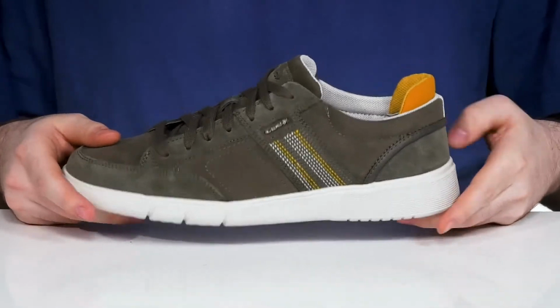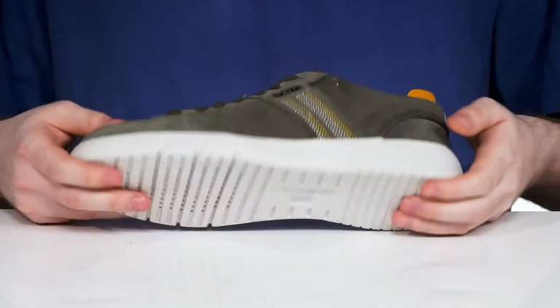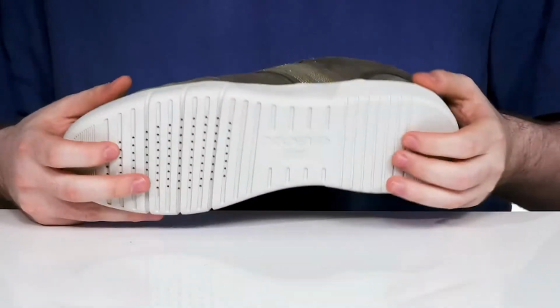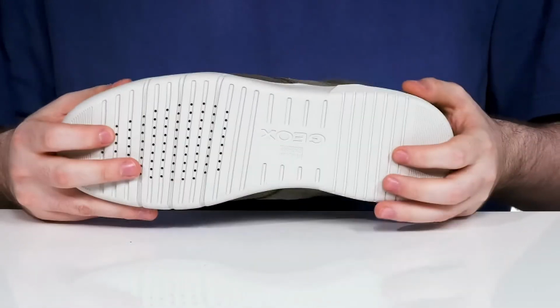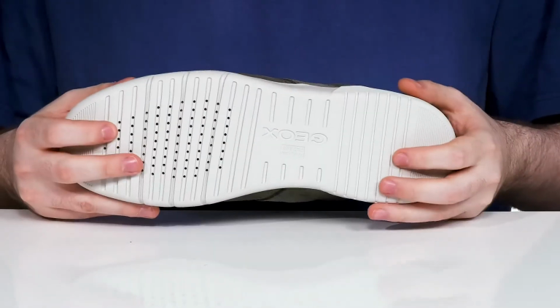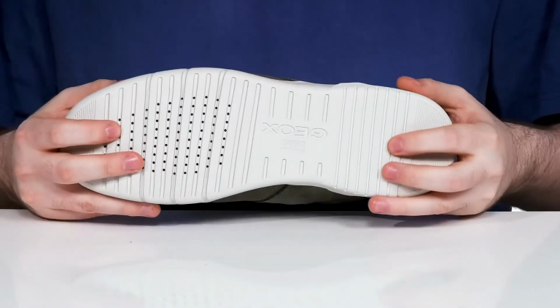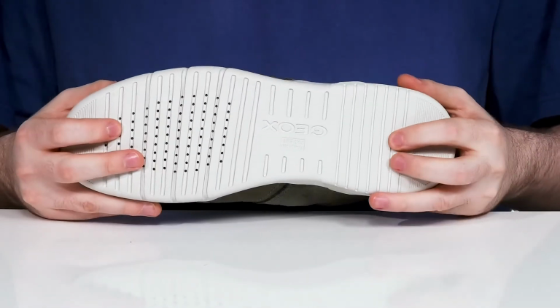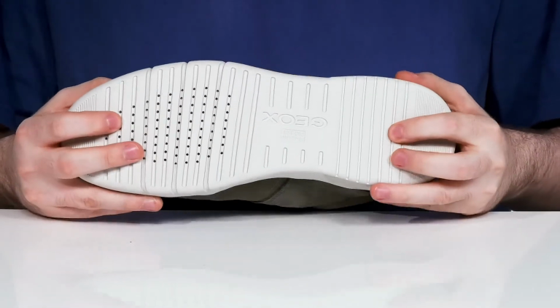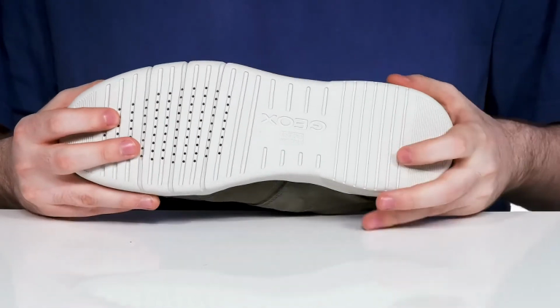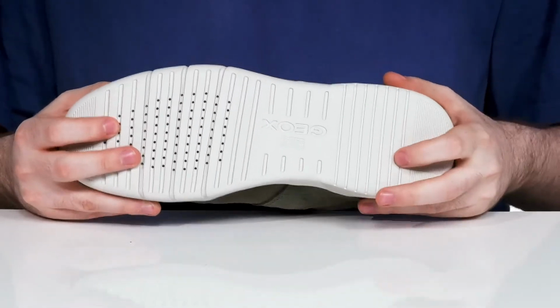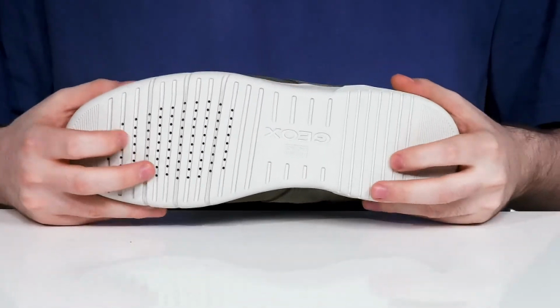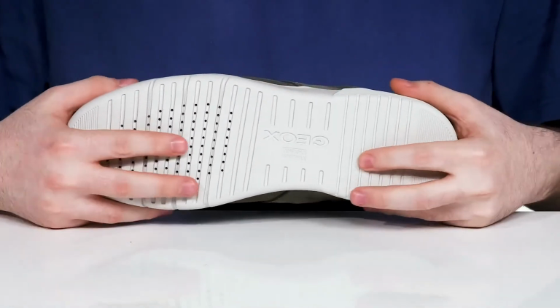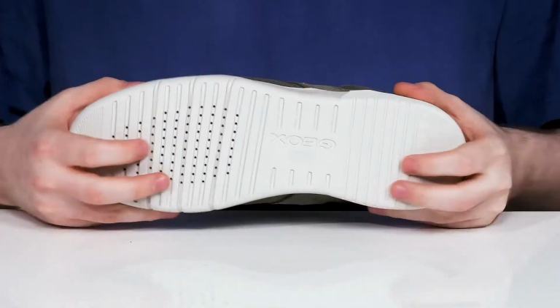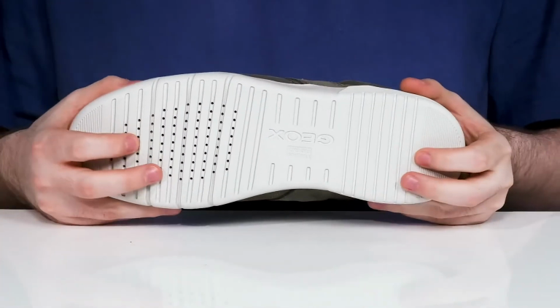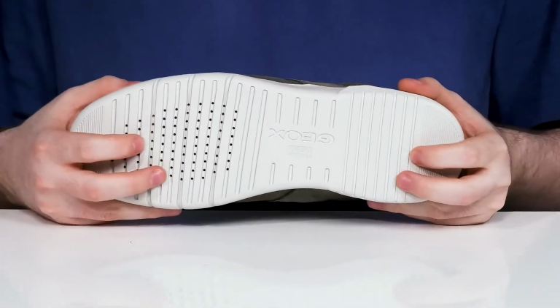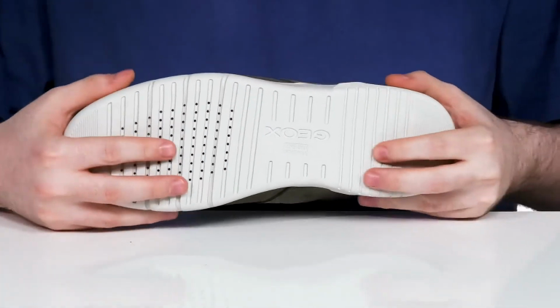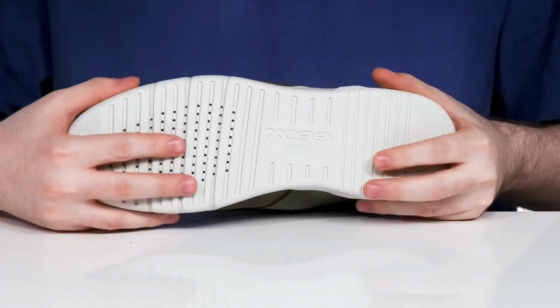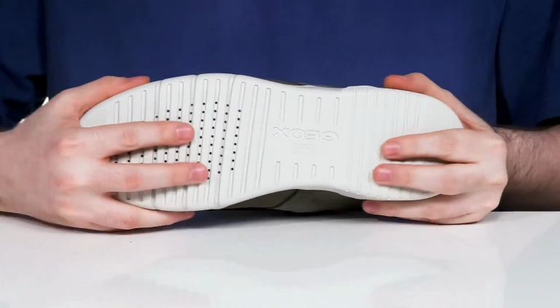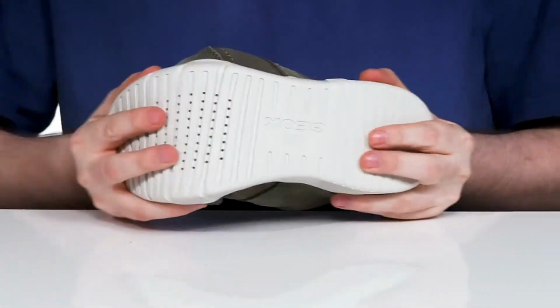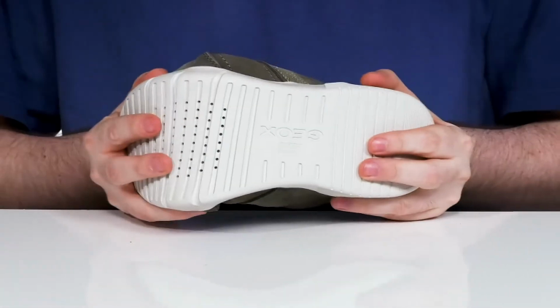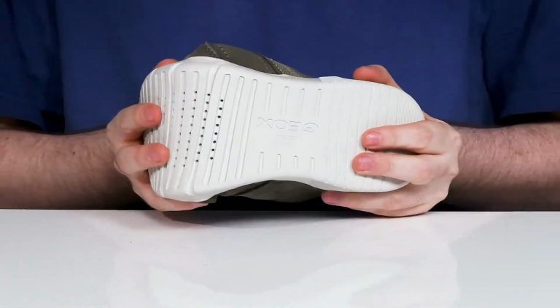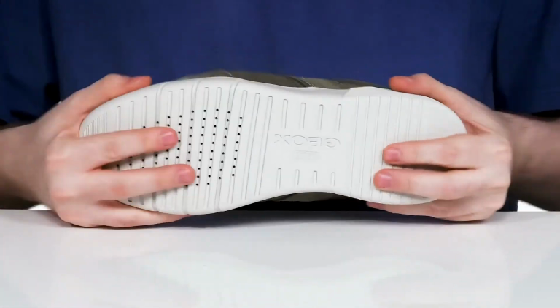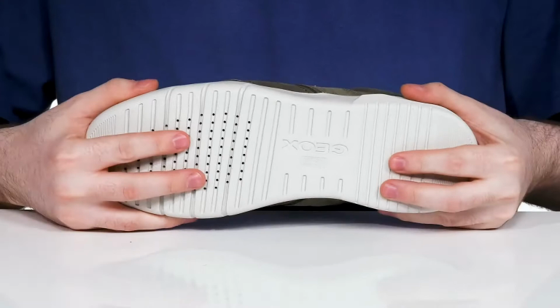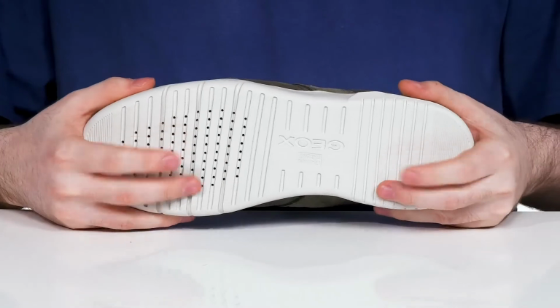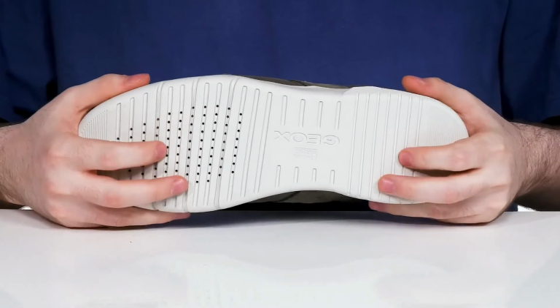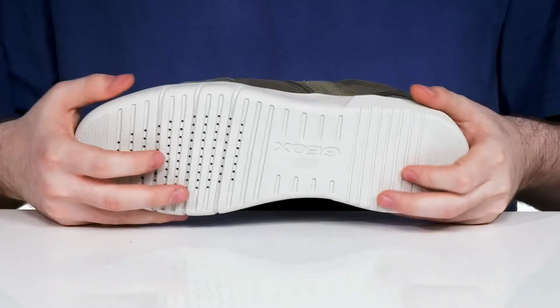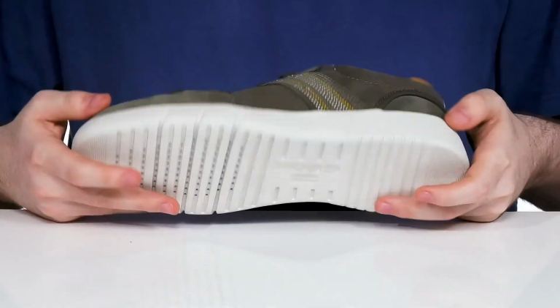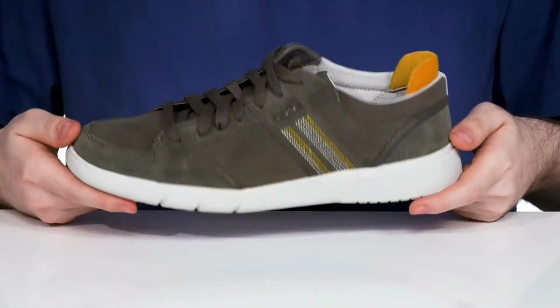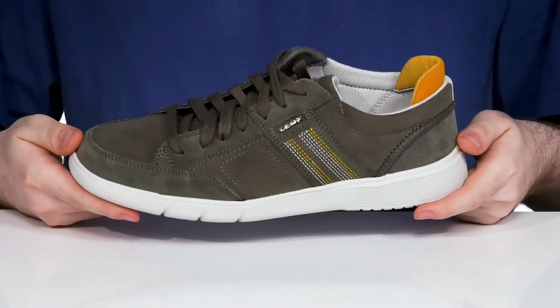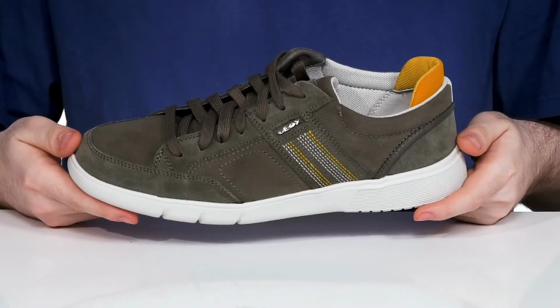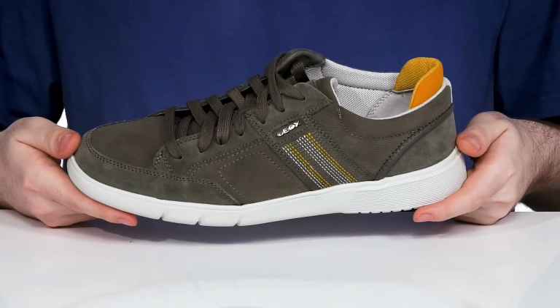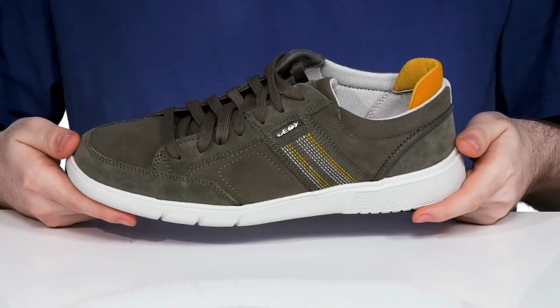The outsole gives you a great boost of cushioning with plenty of flex using a synthetic material.